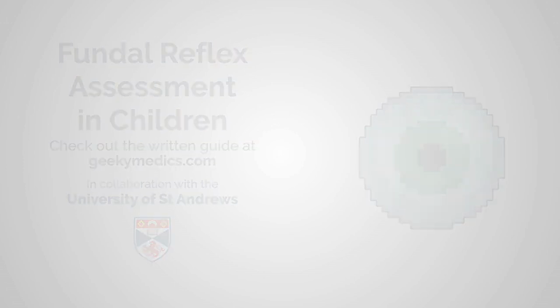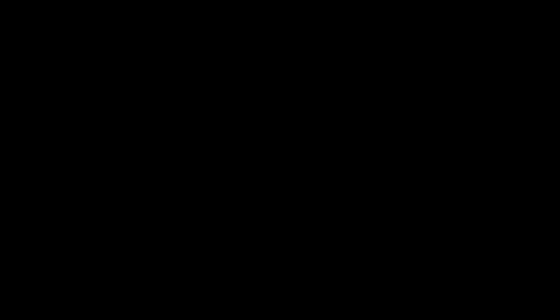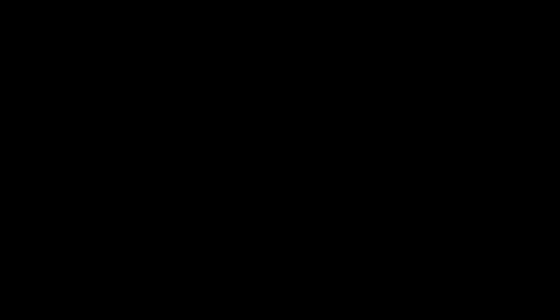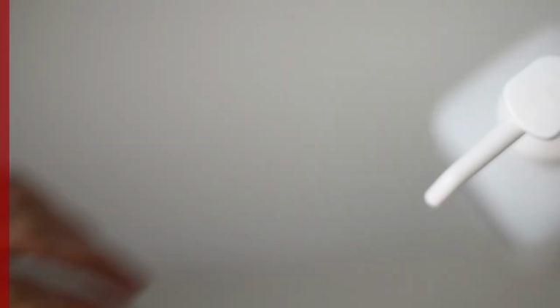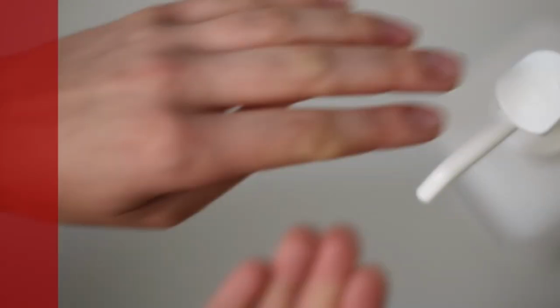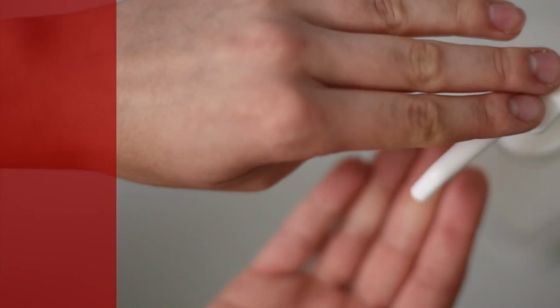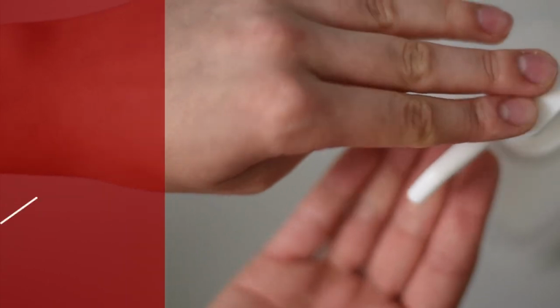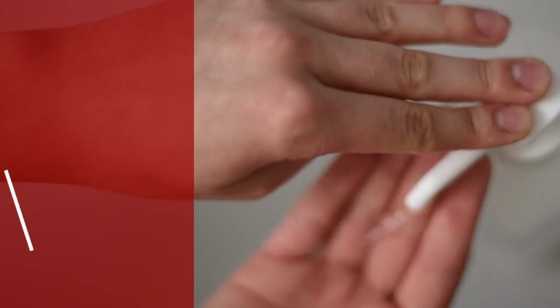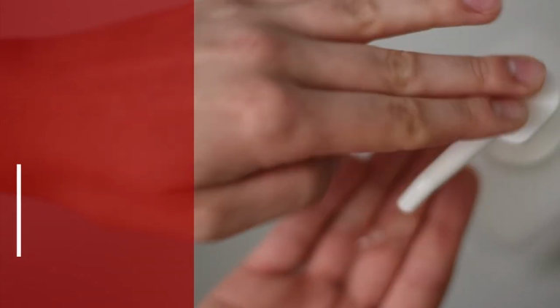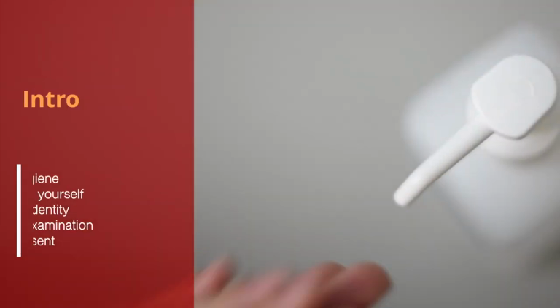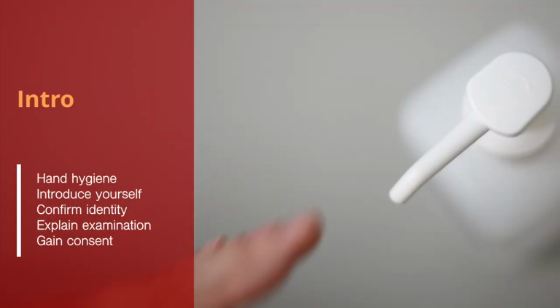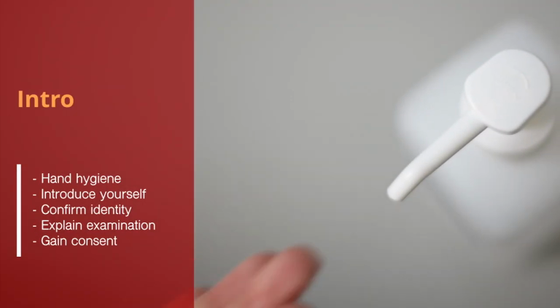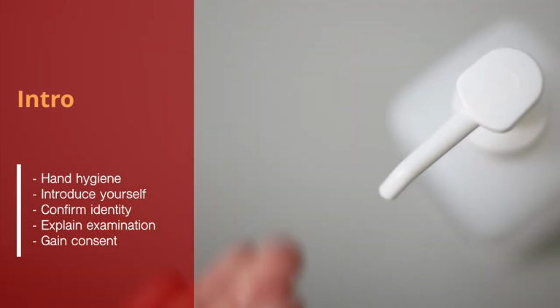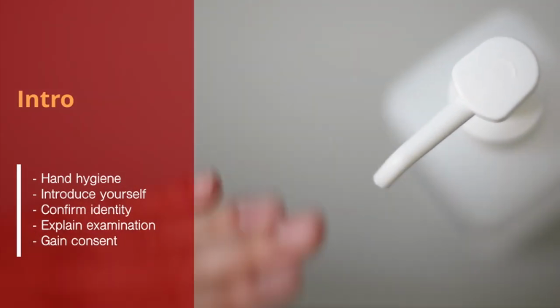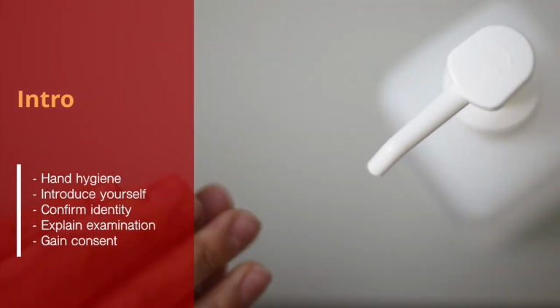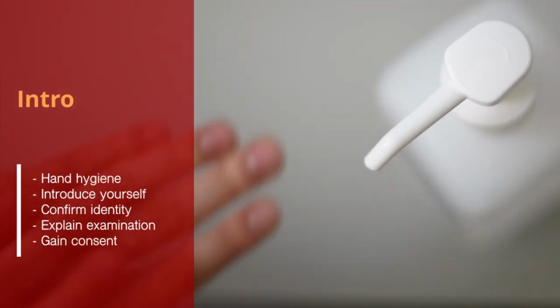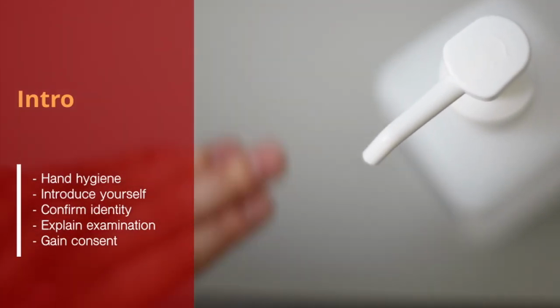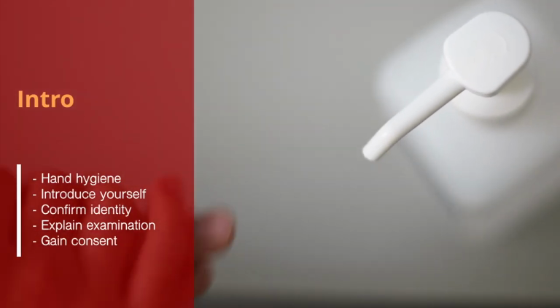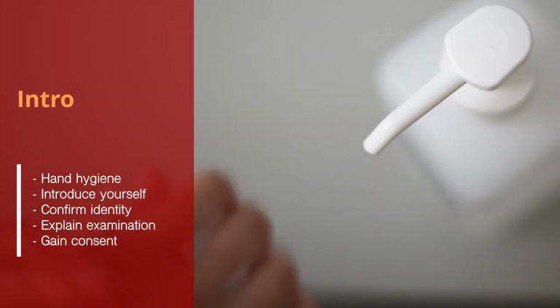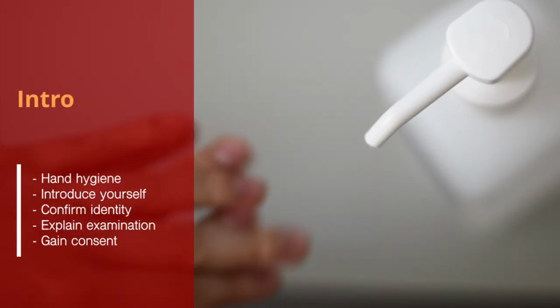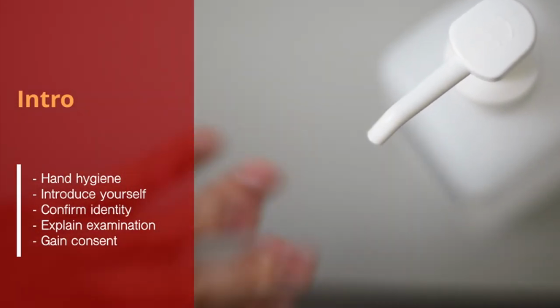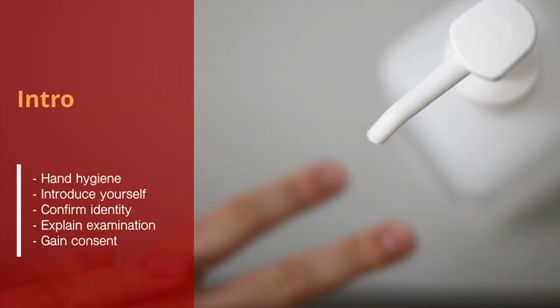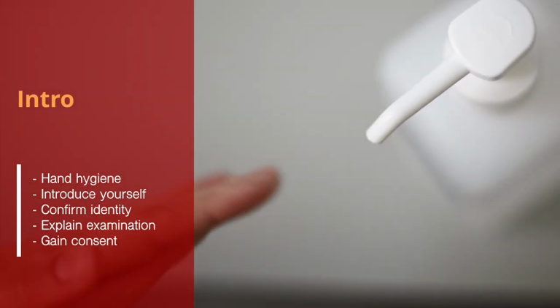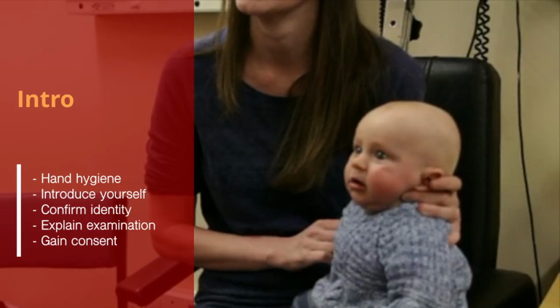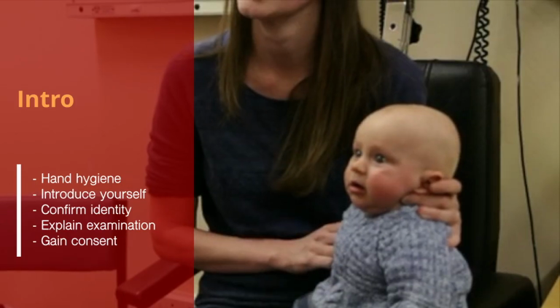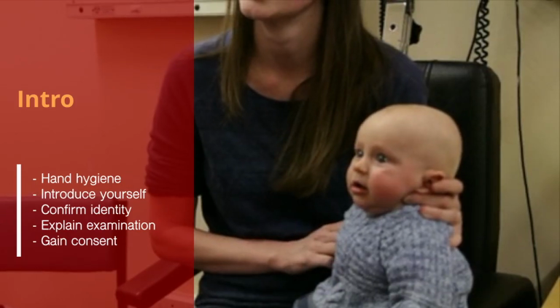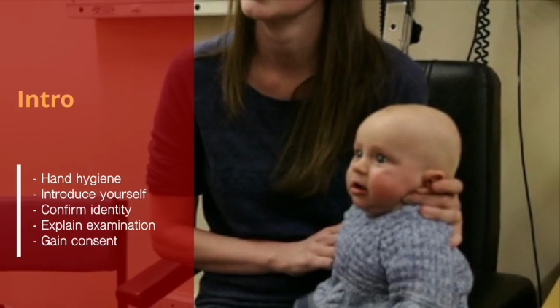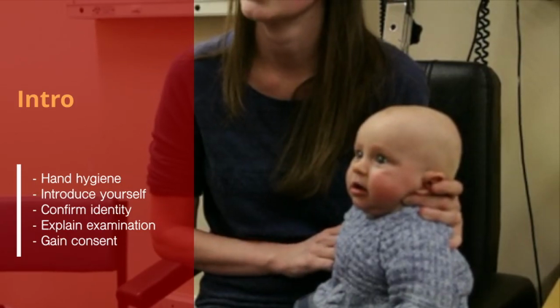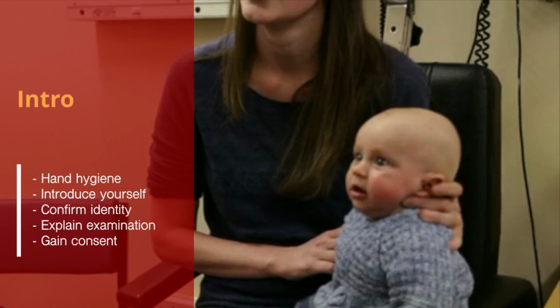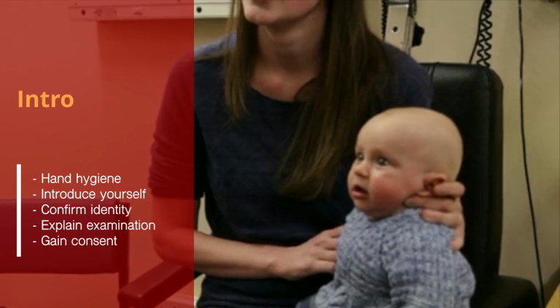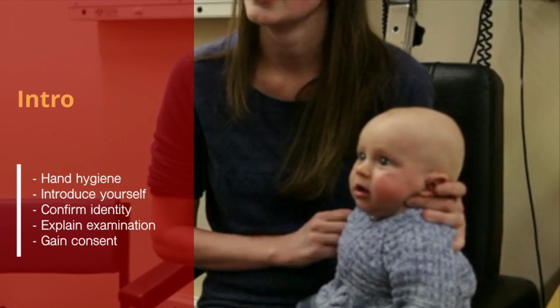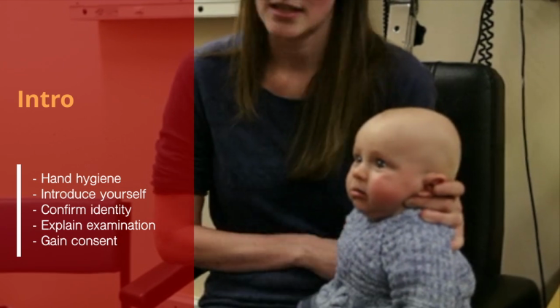Start with hand hygiene and introduce yourself. Confirm the identity of the baby, explain the examination and gain consent to perform it.